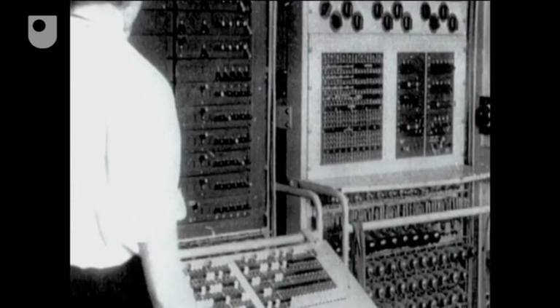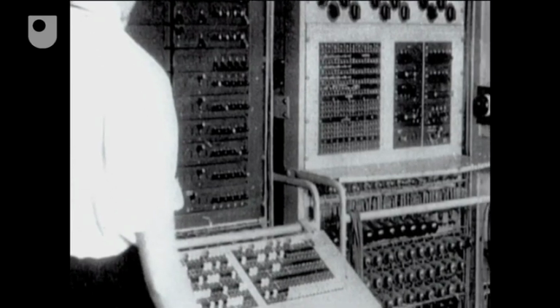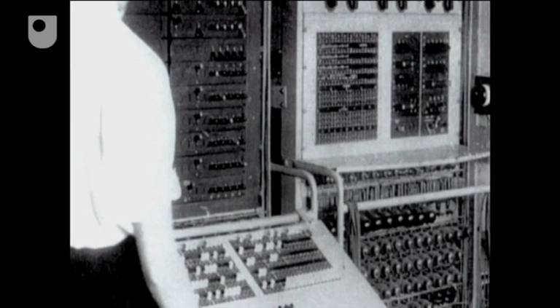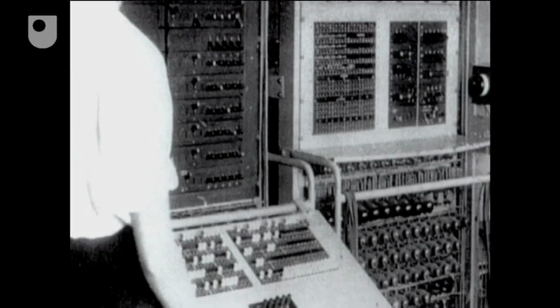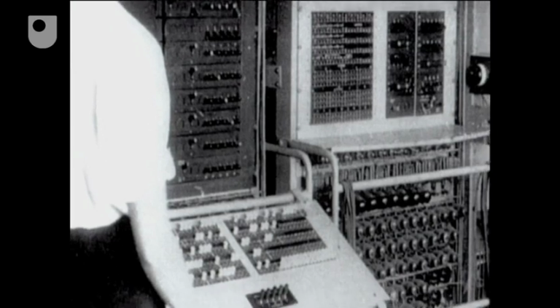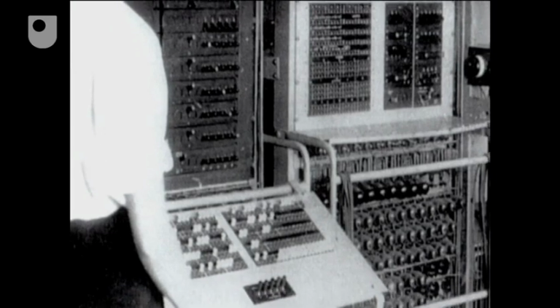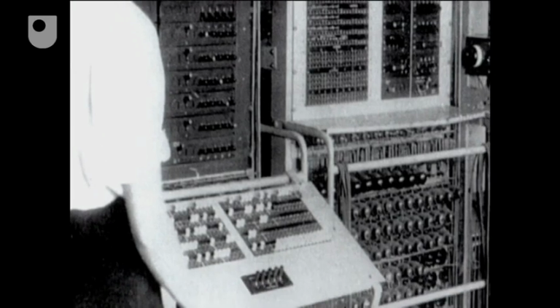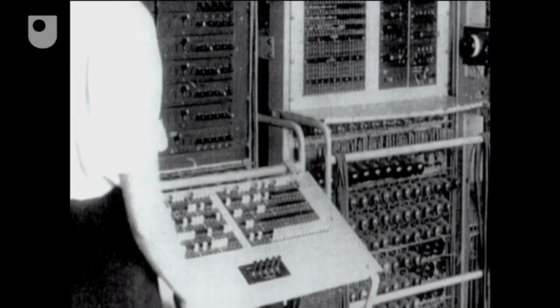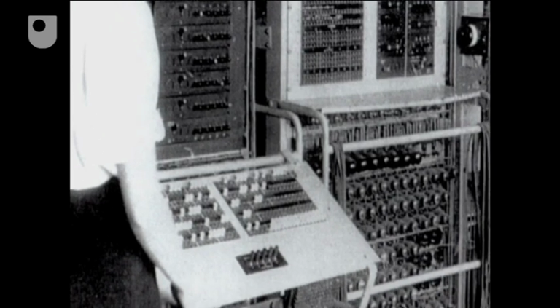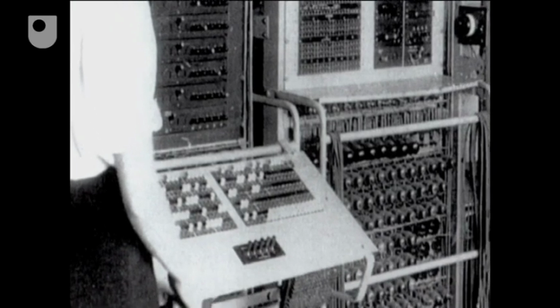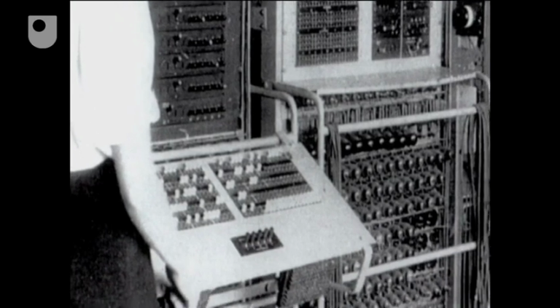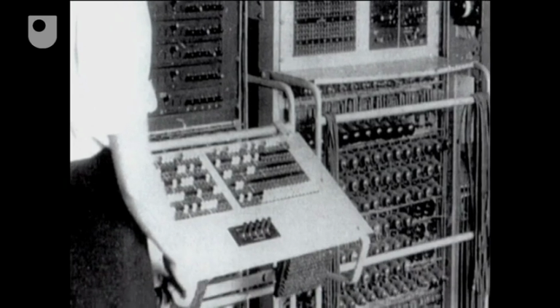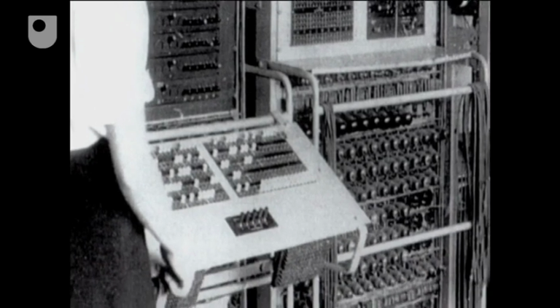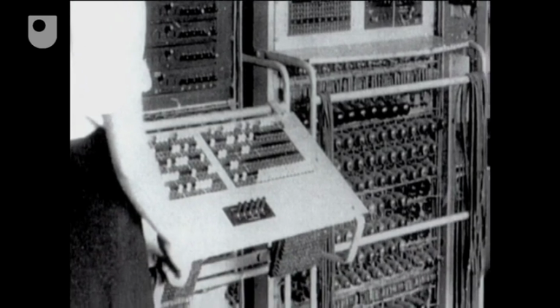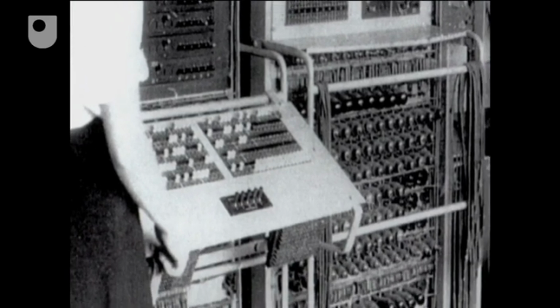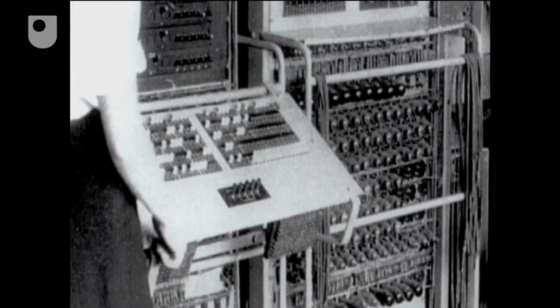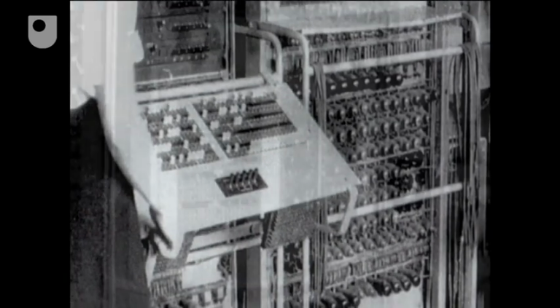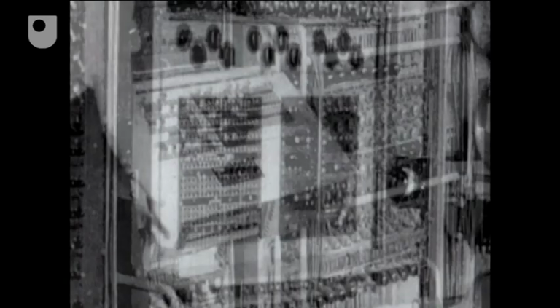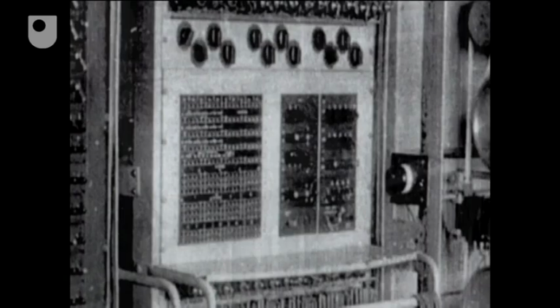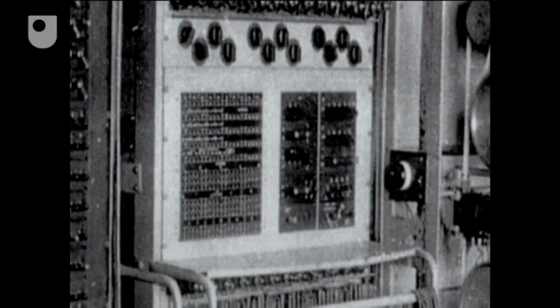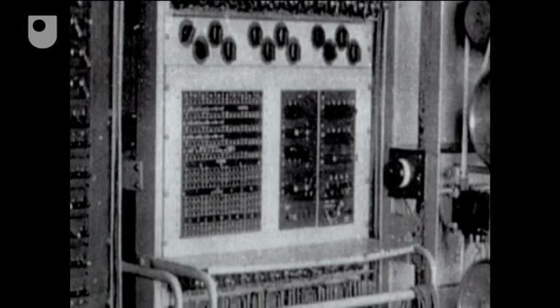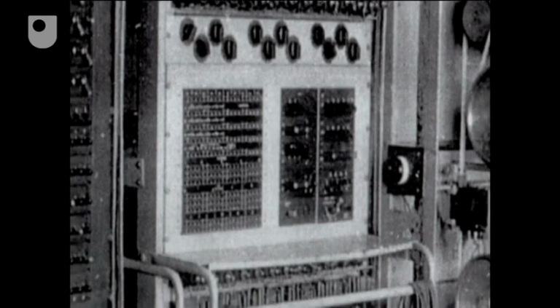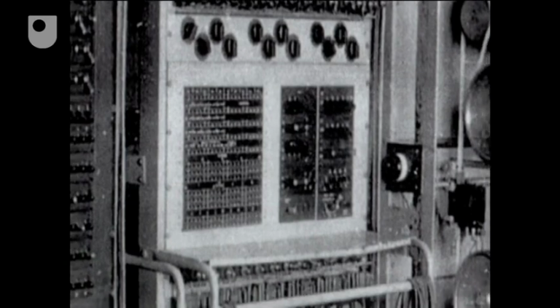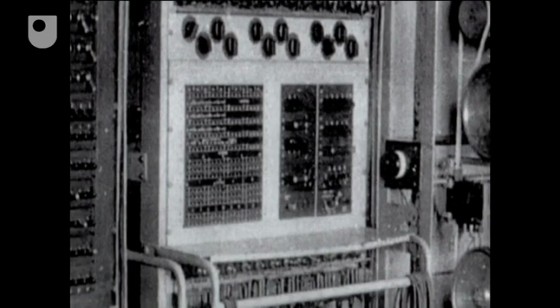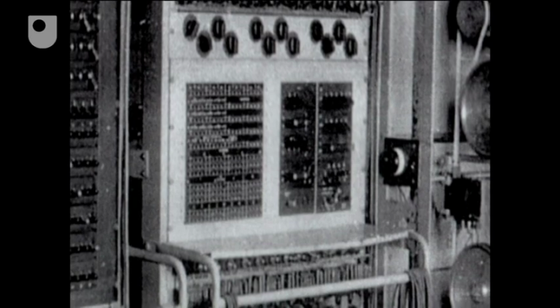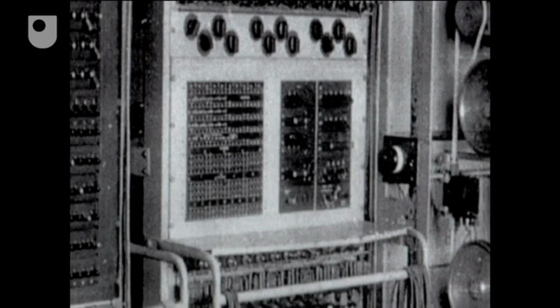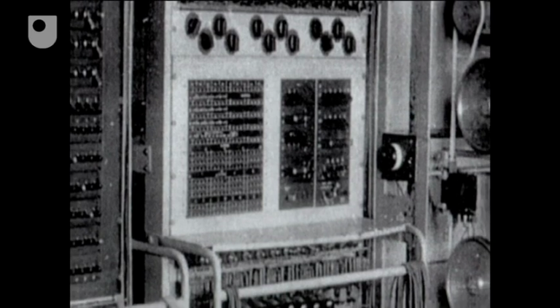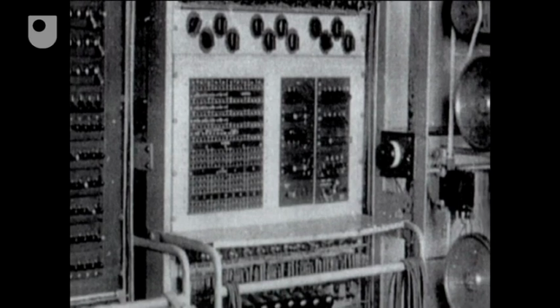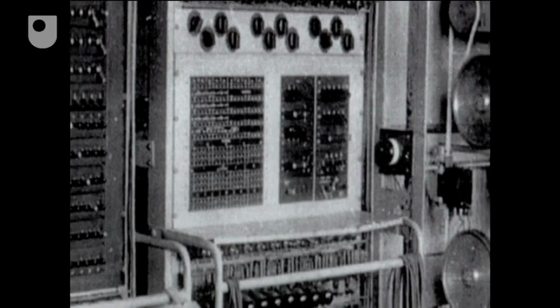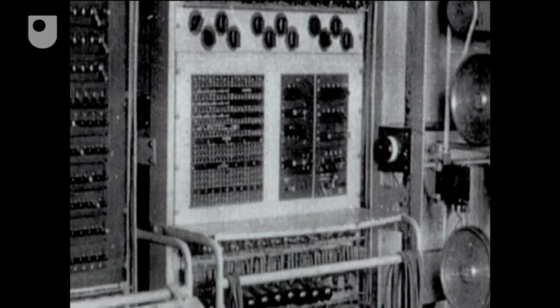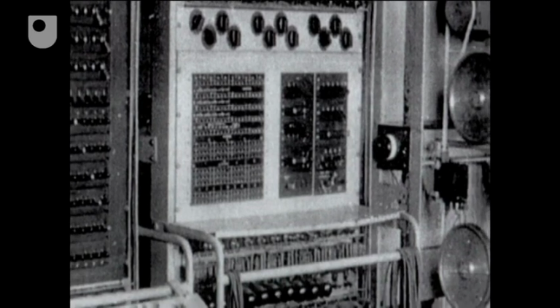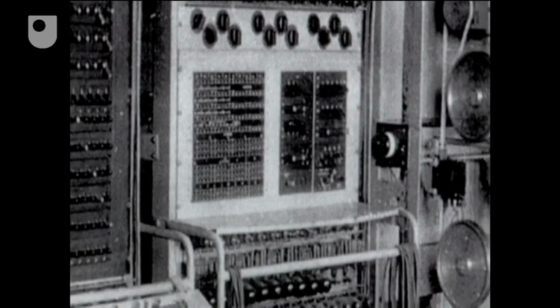After the war, all the machines, along with their drawings, were destroyed. Maintaining secrecy was crucial to the very end.